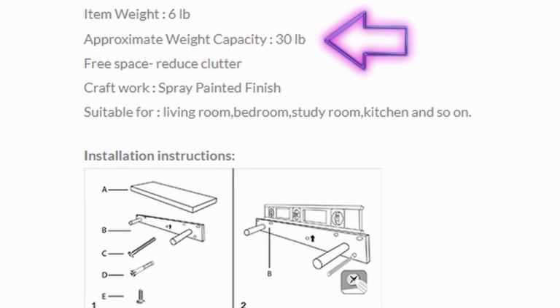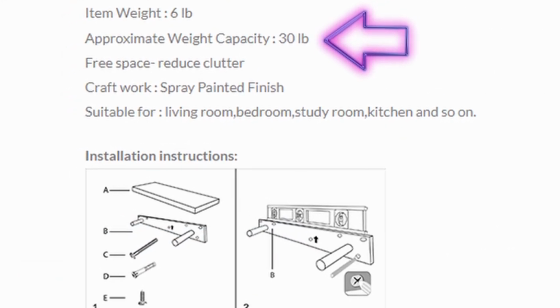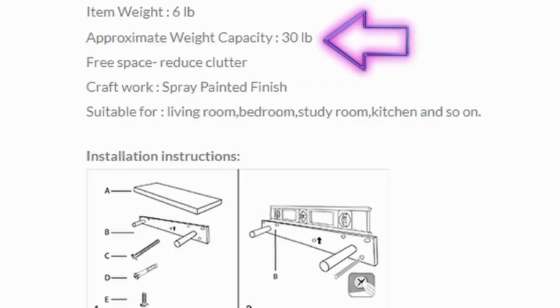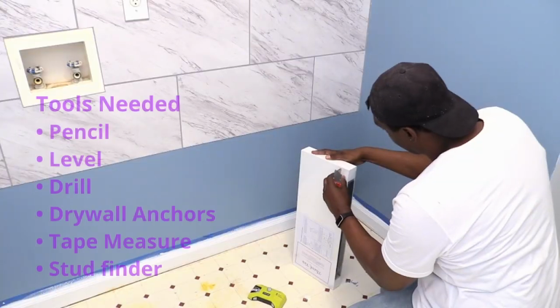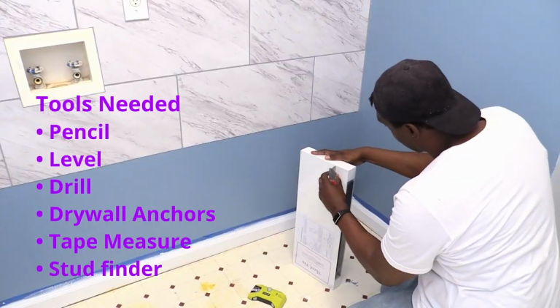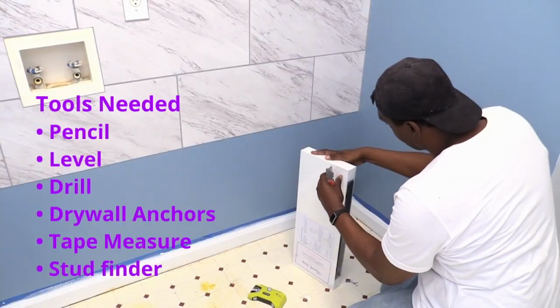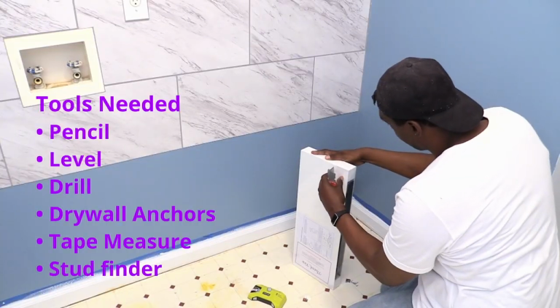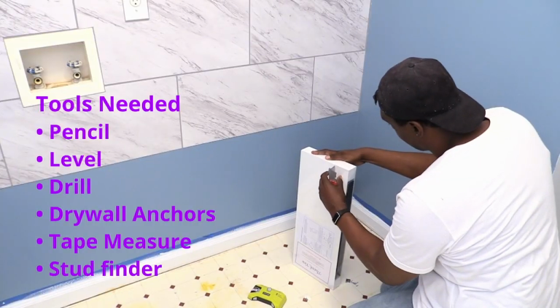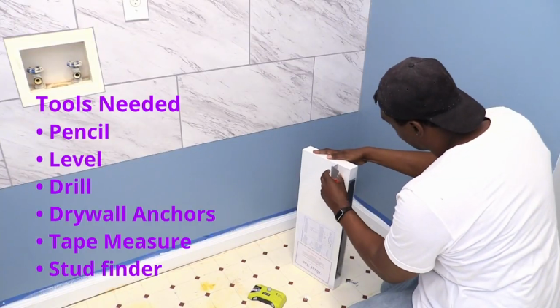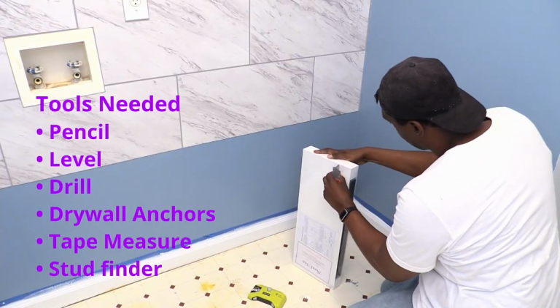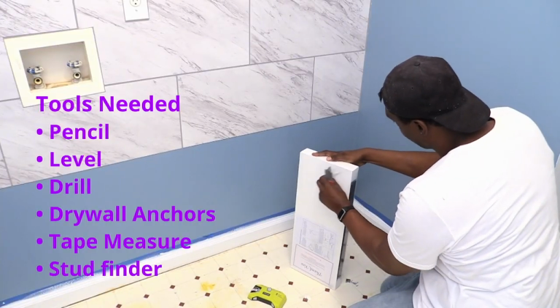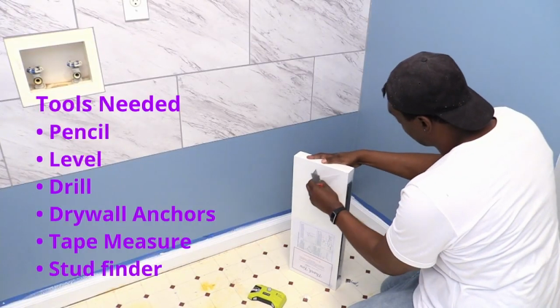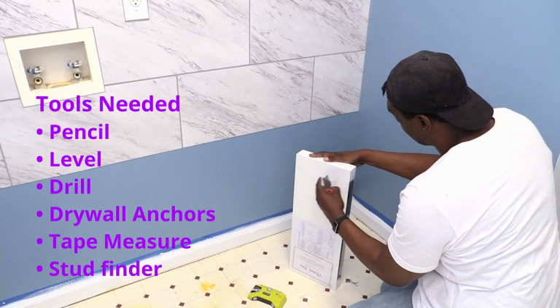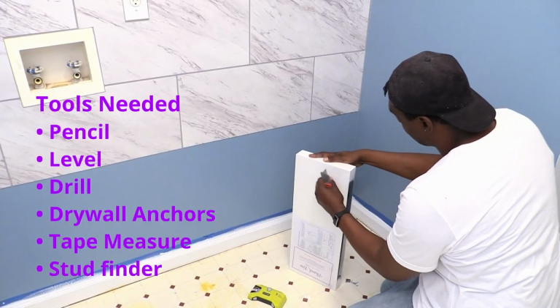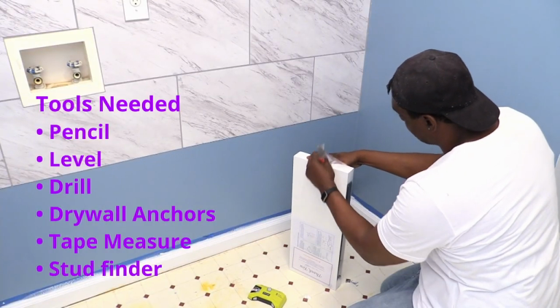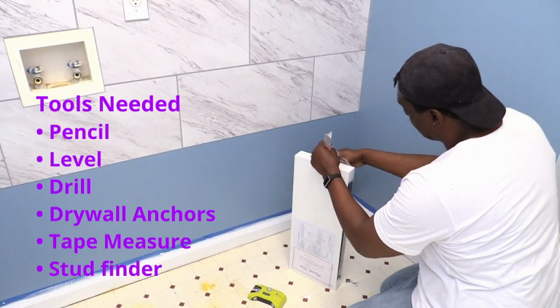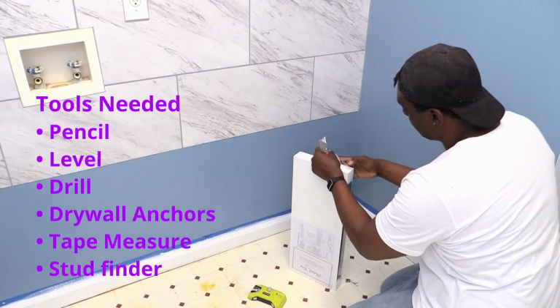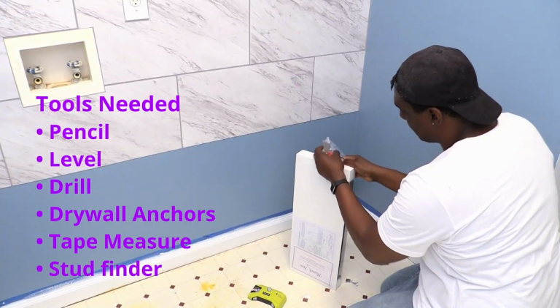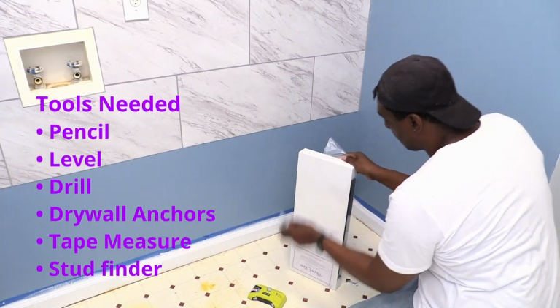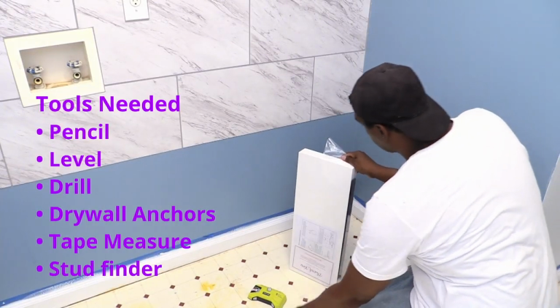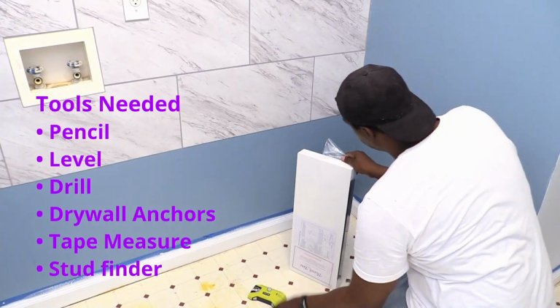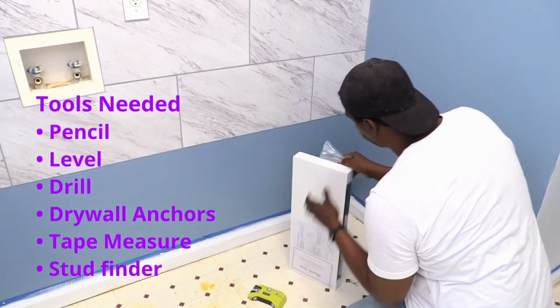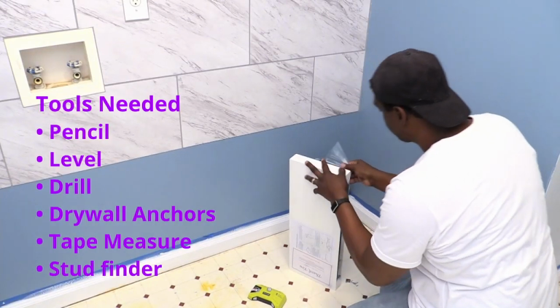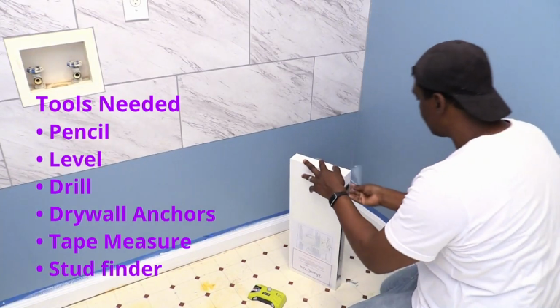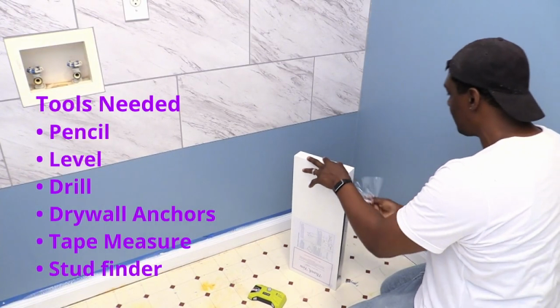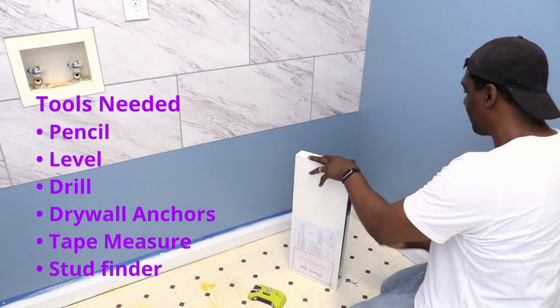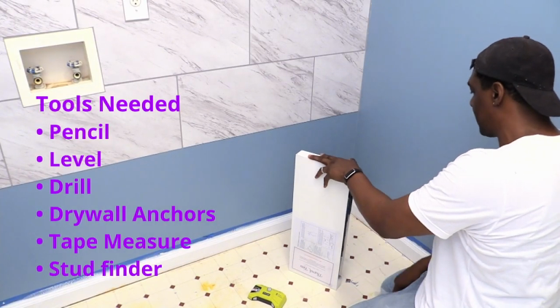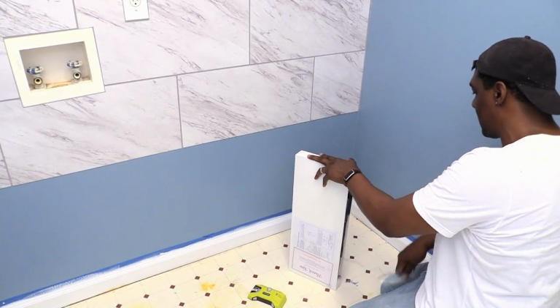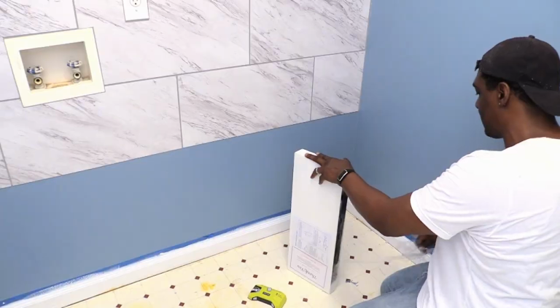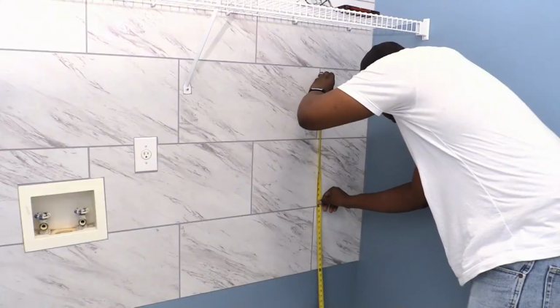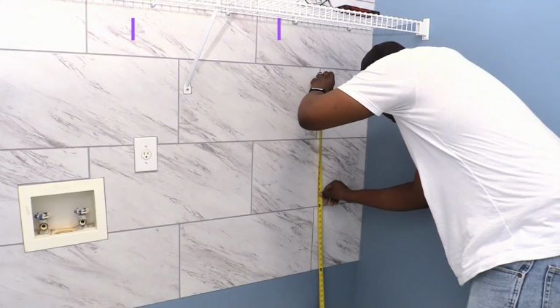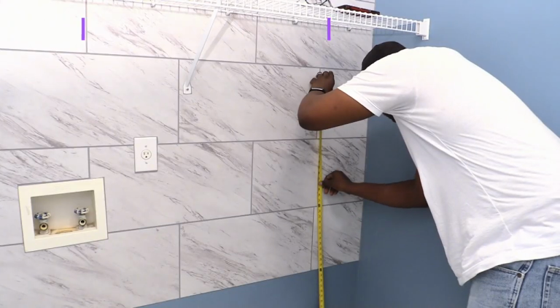For this project you'll need a pencil, level, drill, drywall anchors, tape measure, and stud finder.